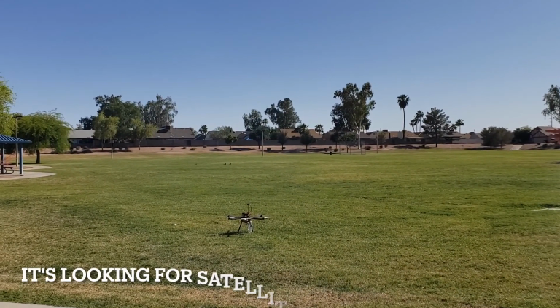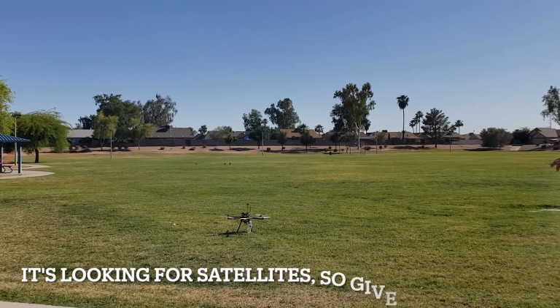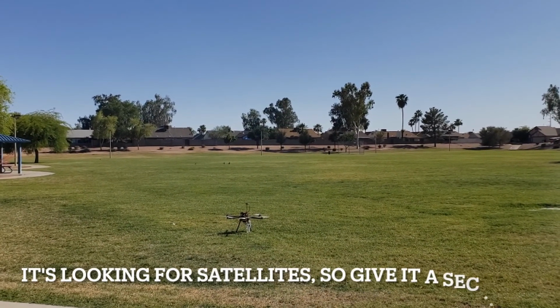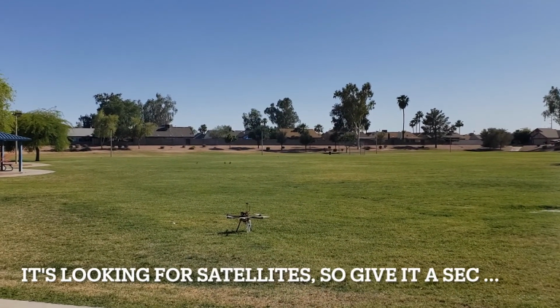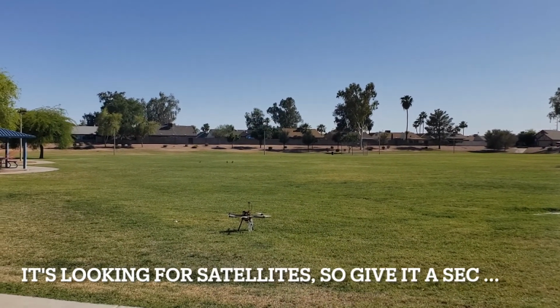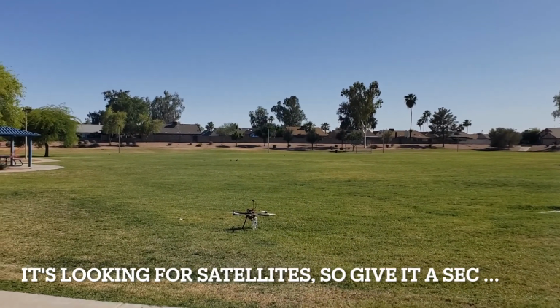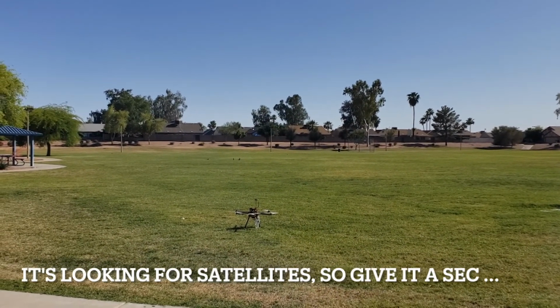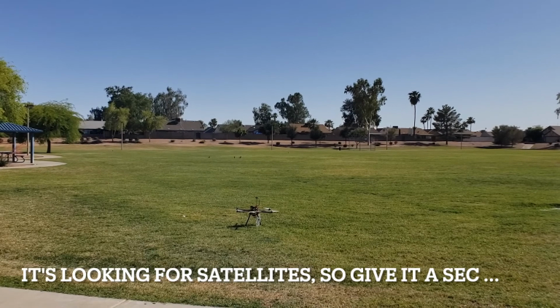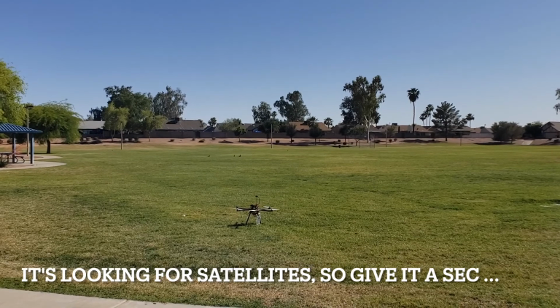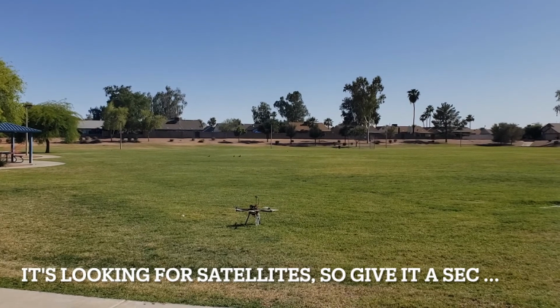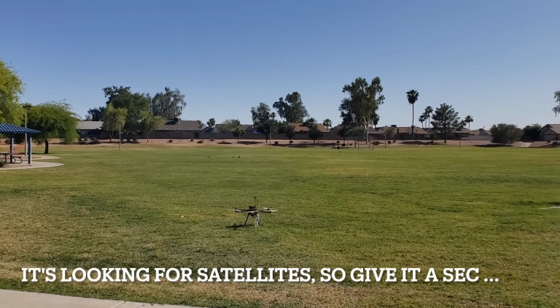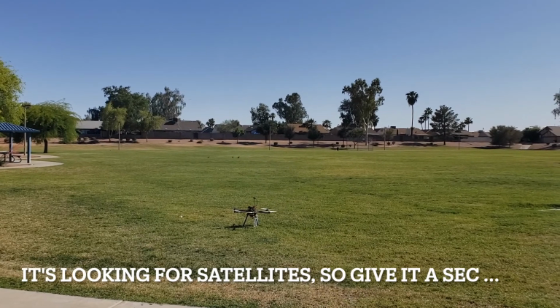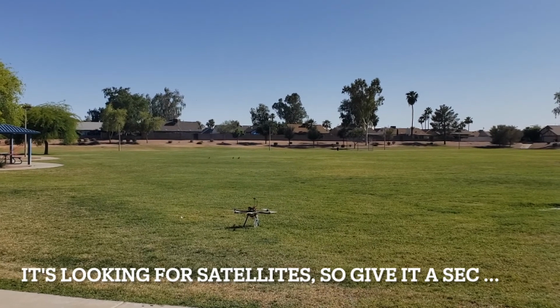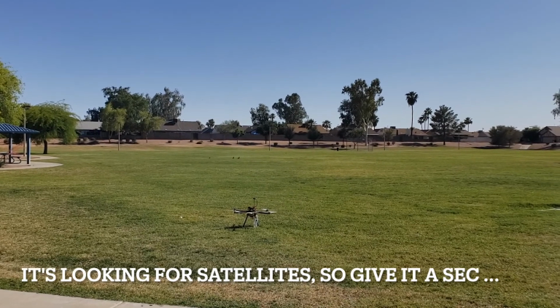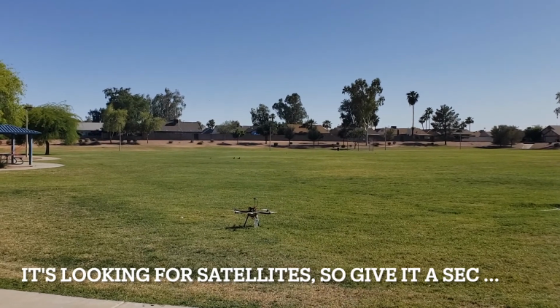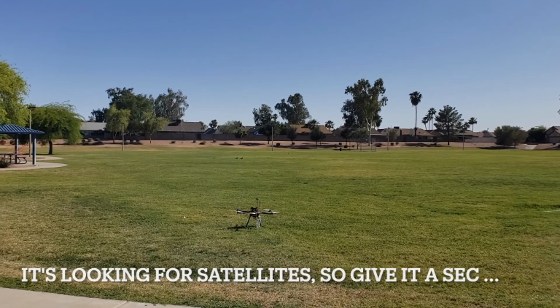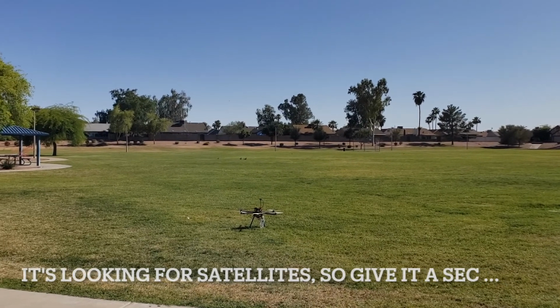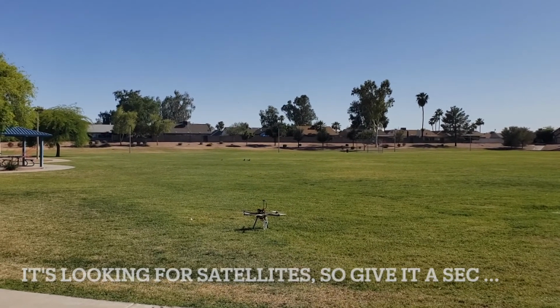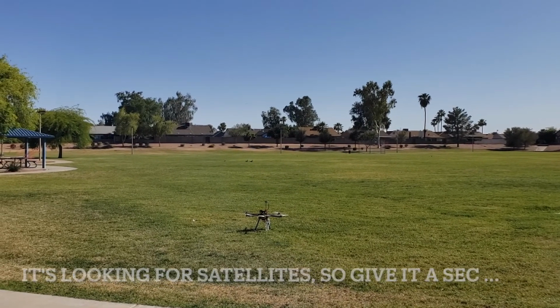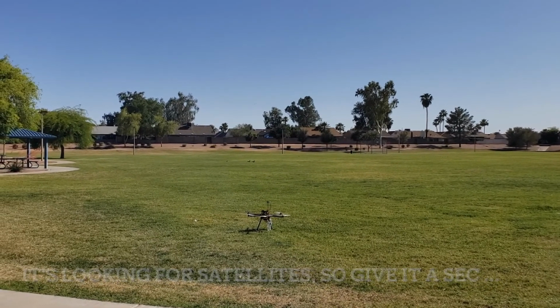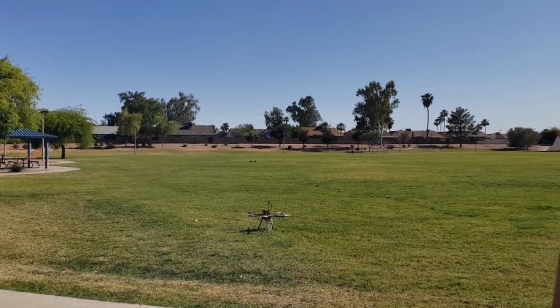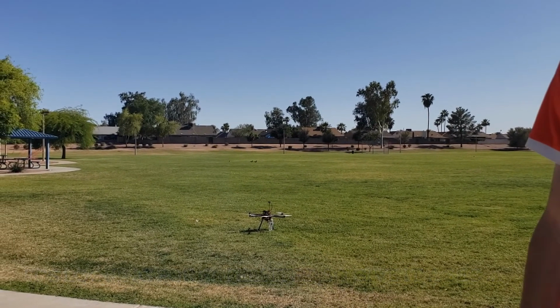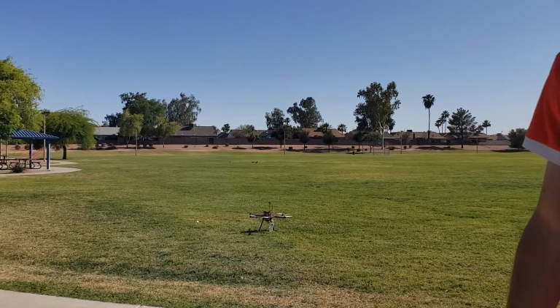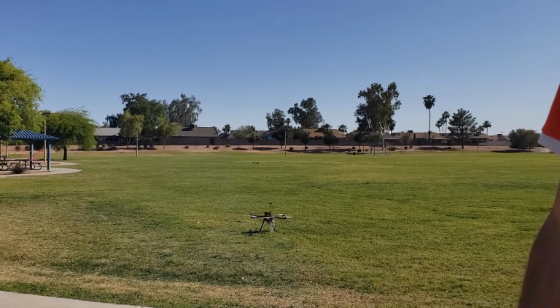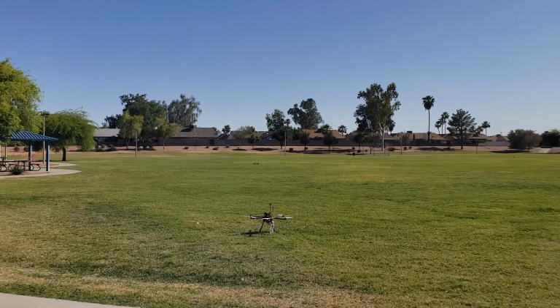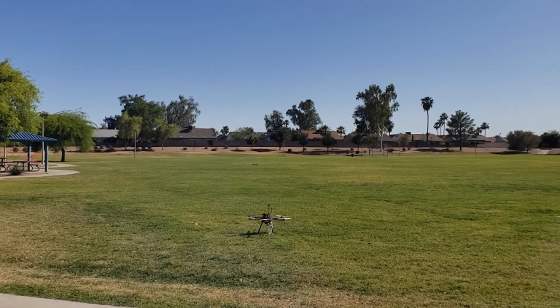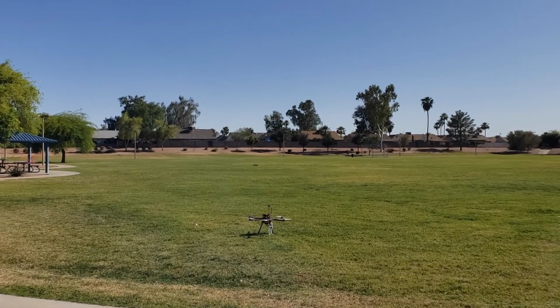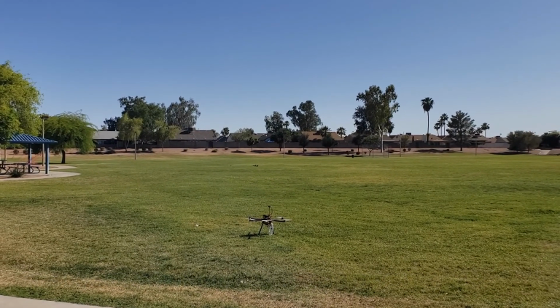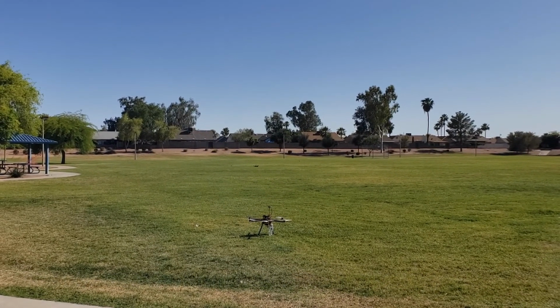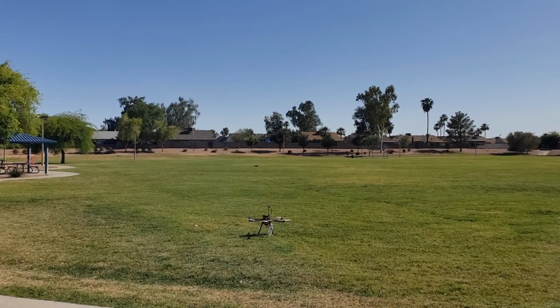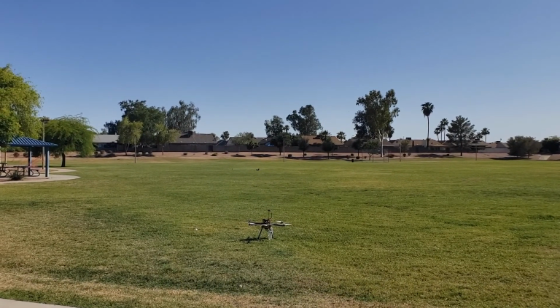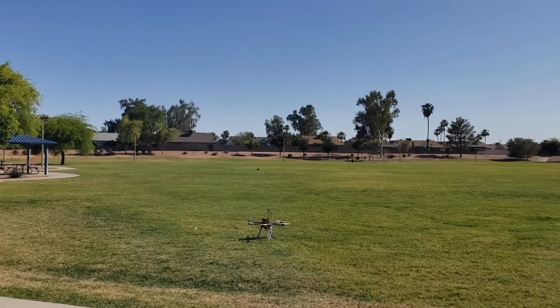It's looking for a satellite, so give it a sec. You're in the shade so you're good. There he goes.